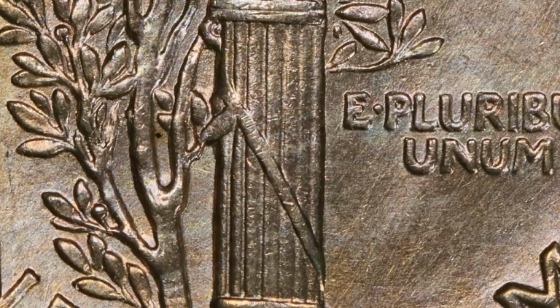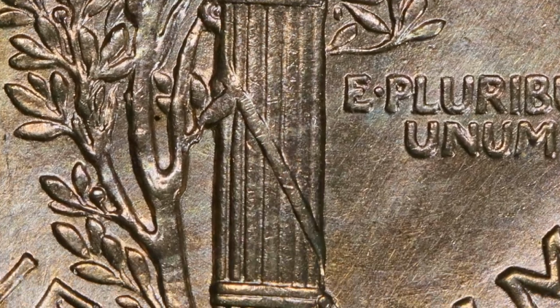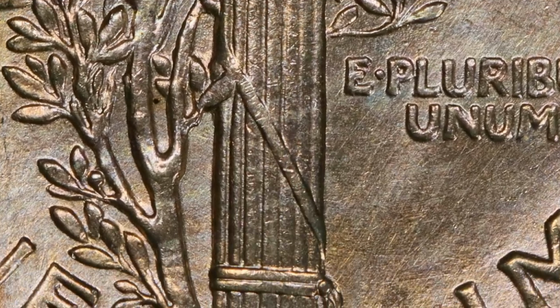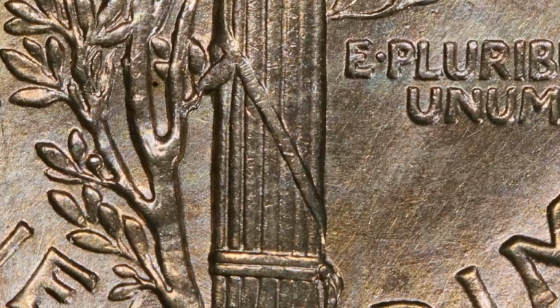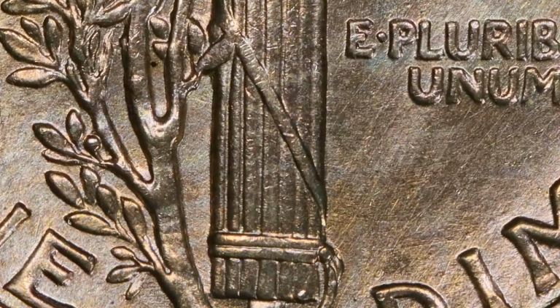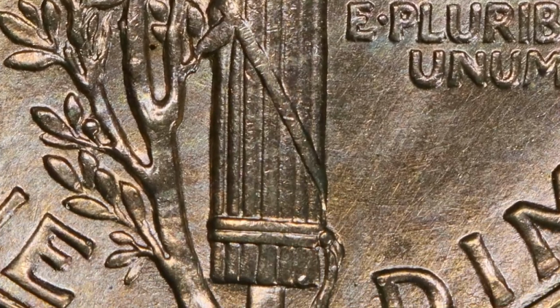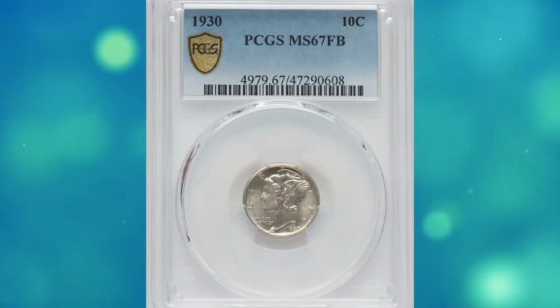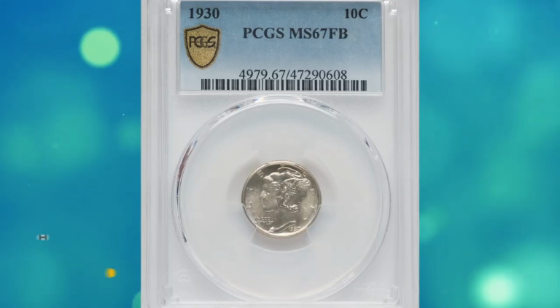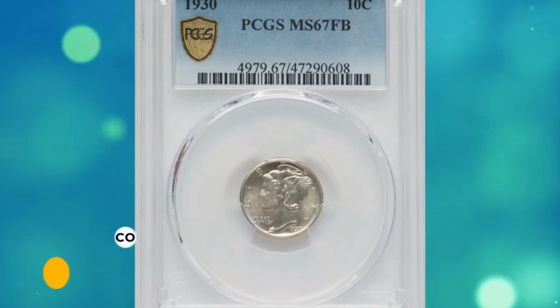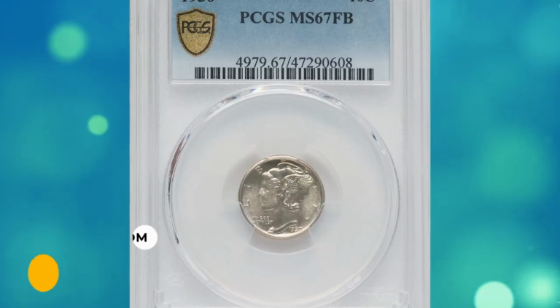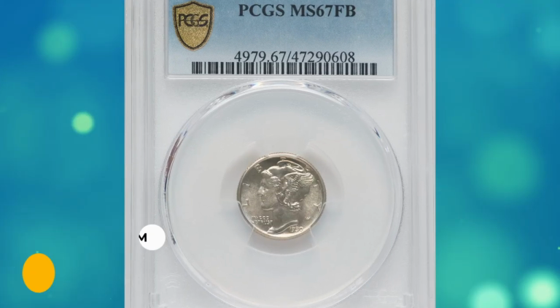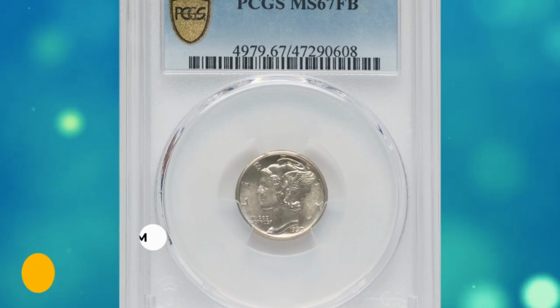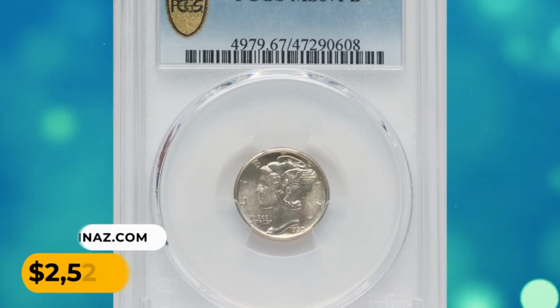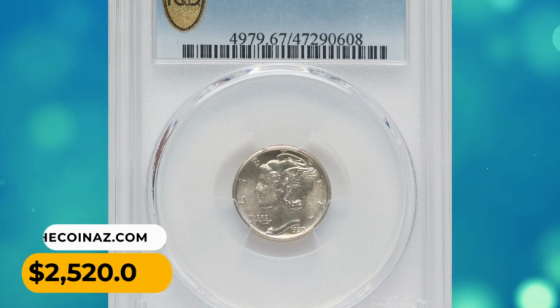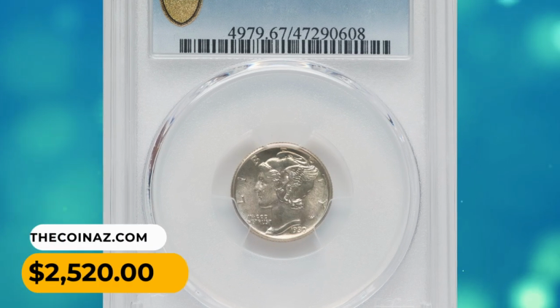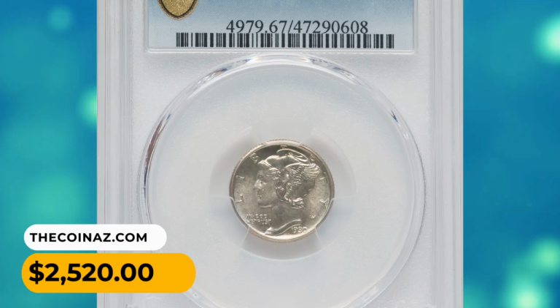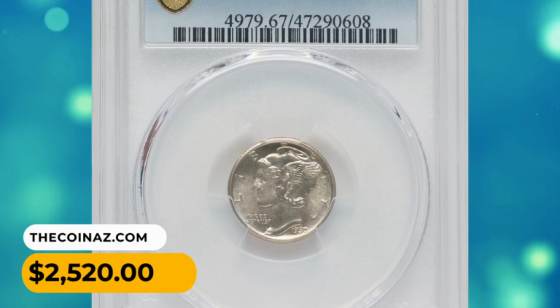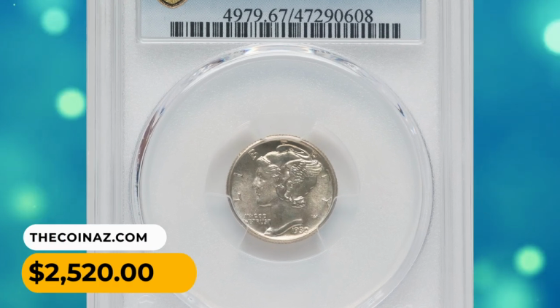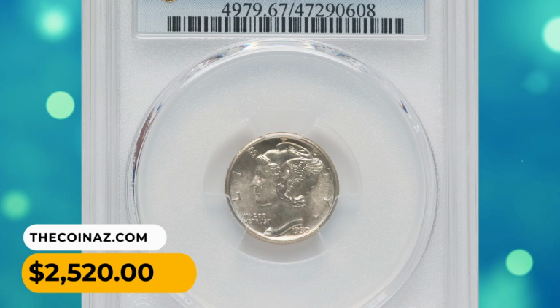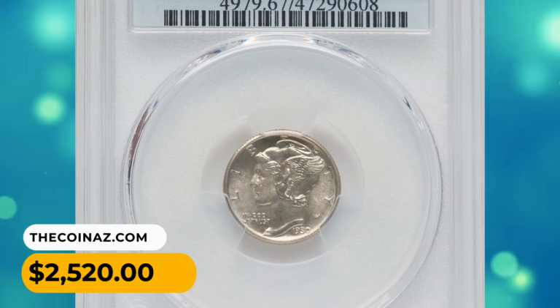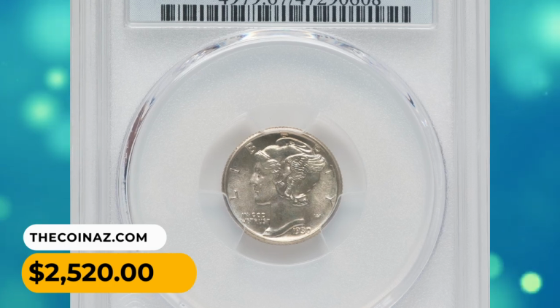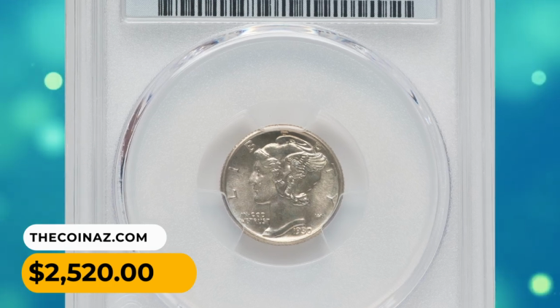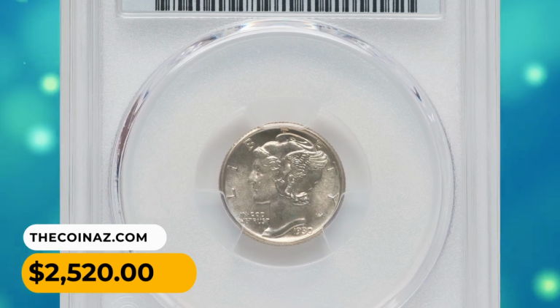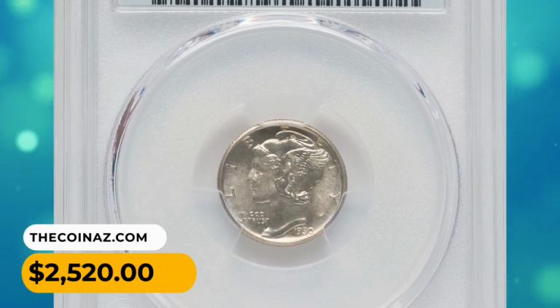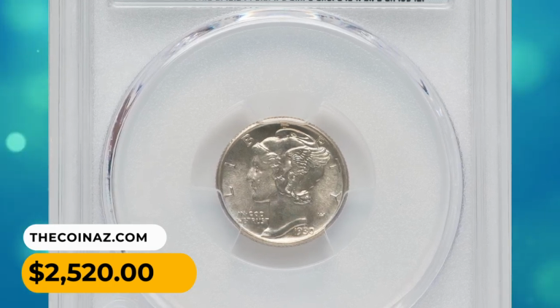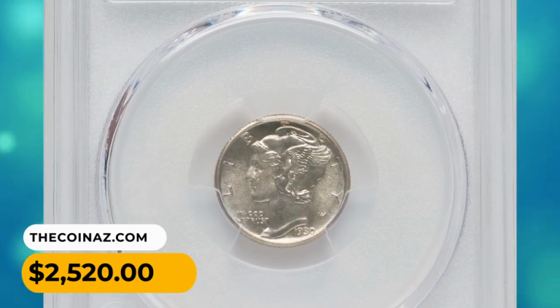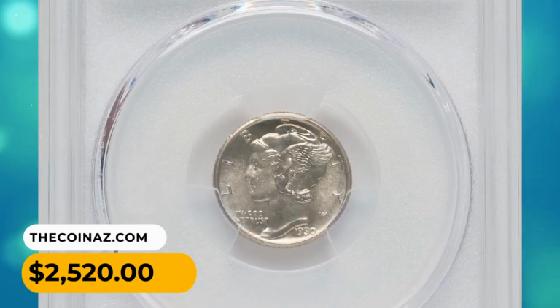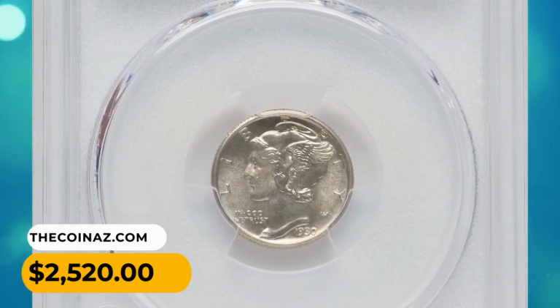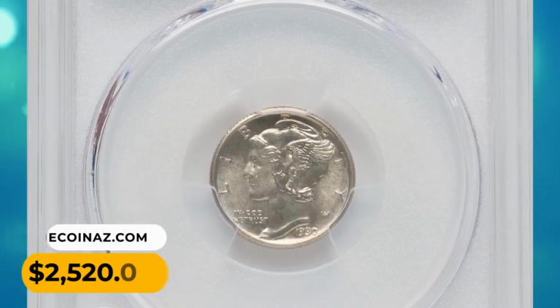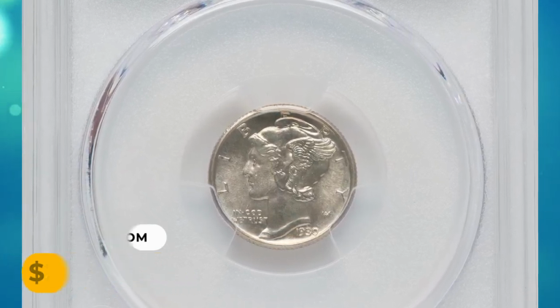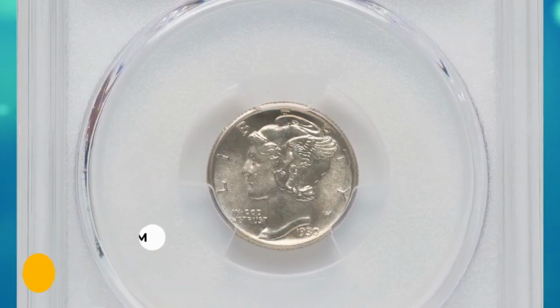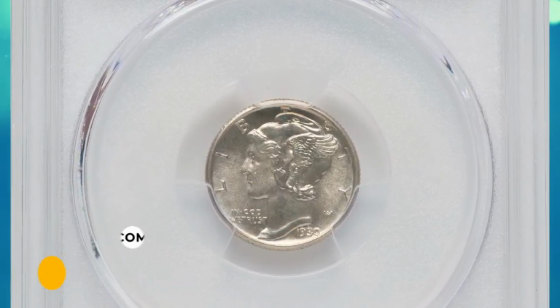A fair percentage of these may be found well struck and with full bands. This full bands specimen was sold for $2,520 on August 8, 2023.